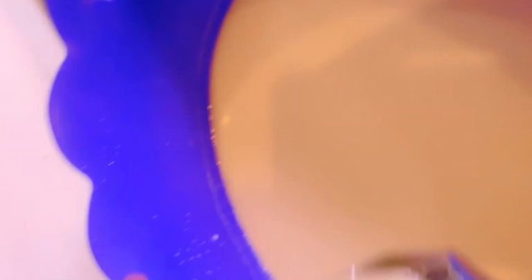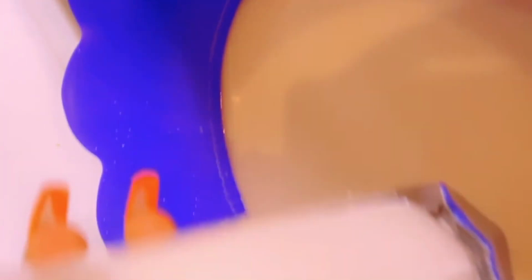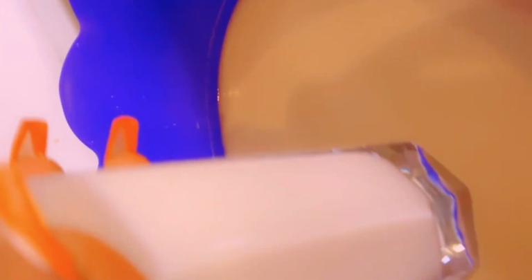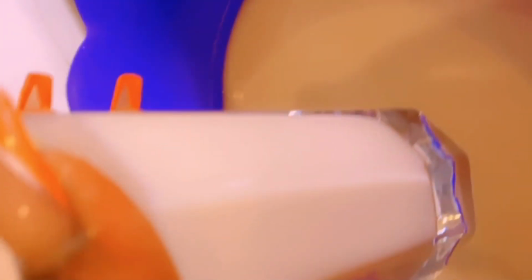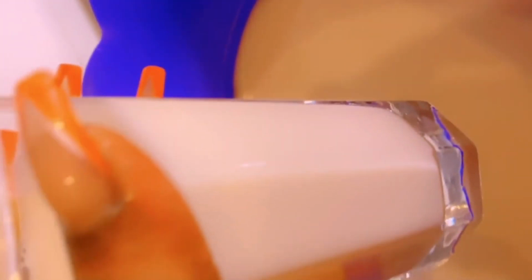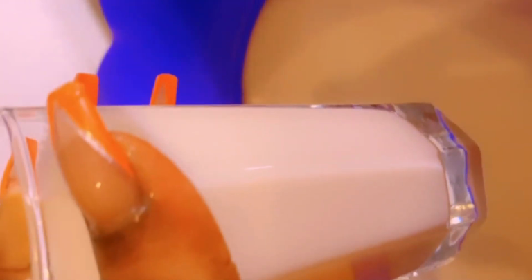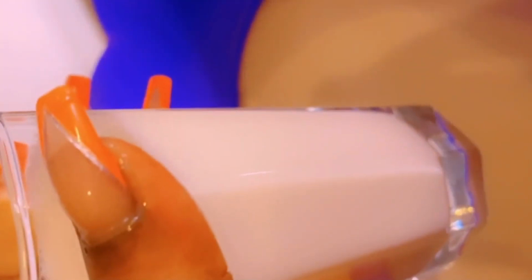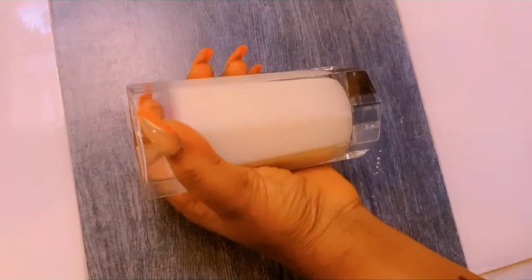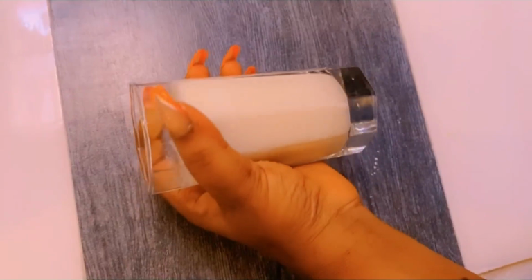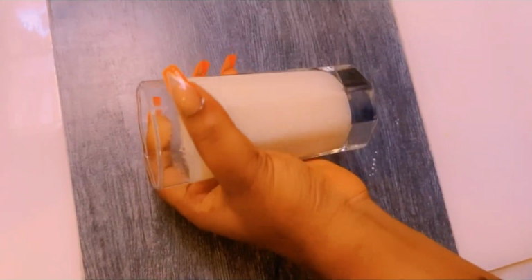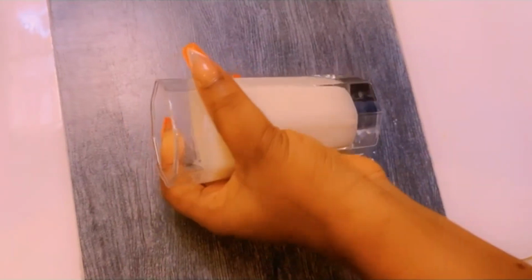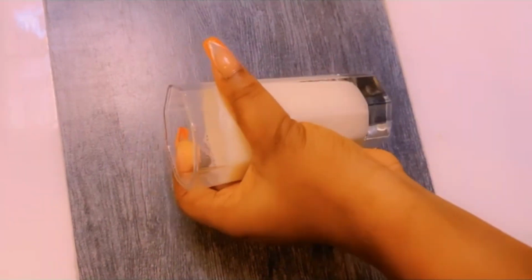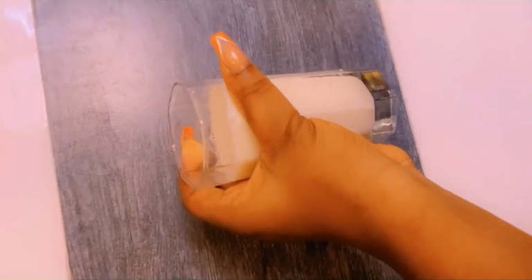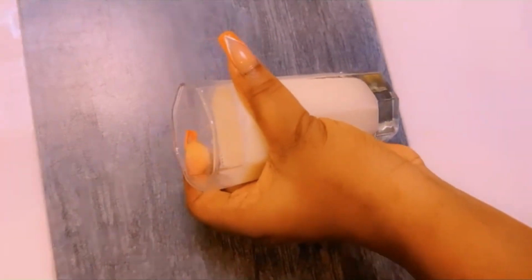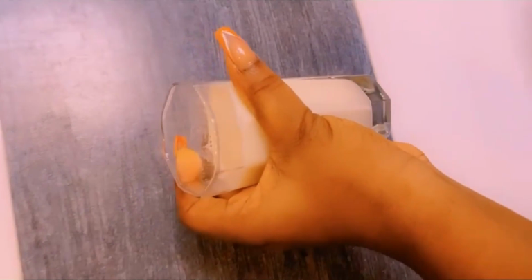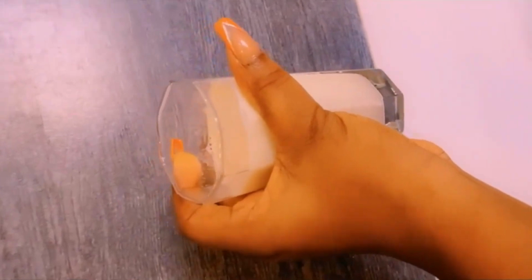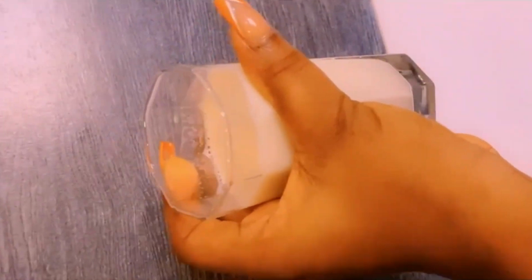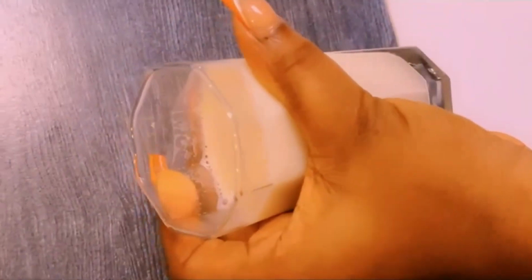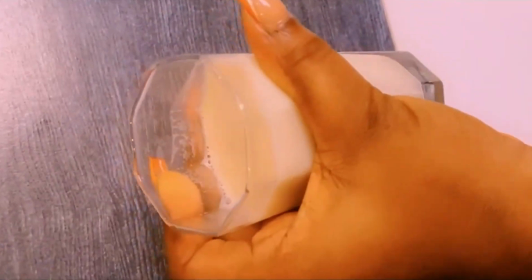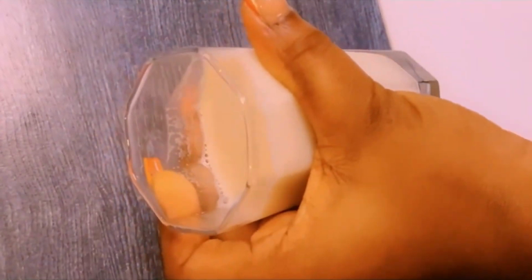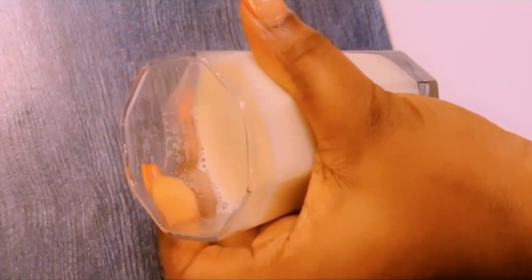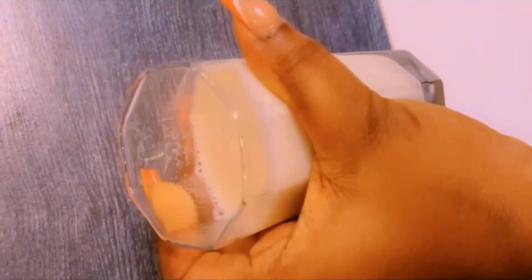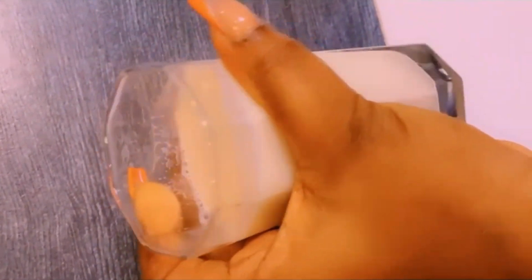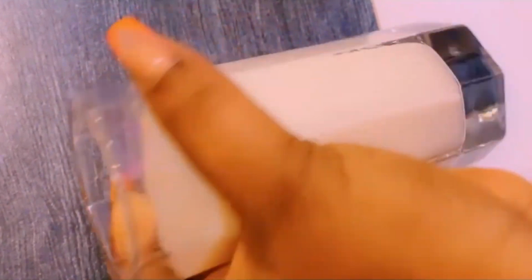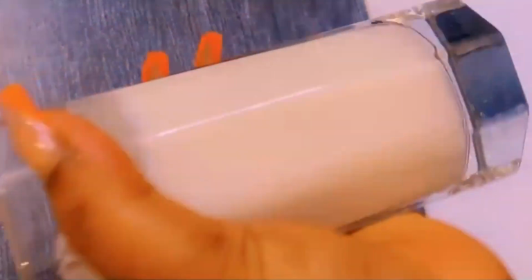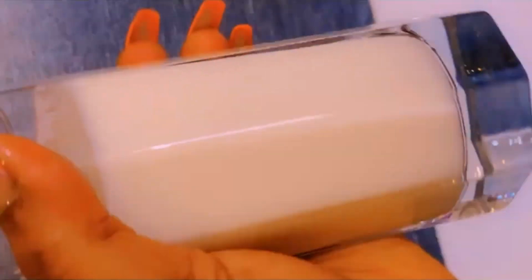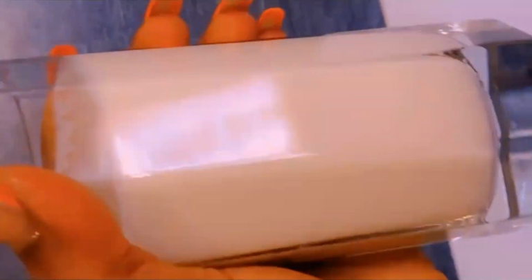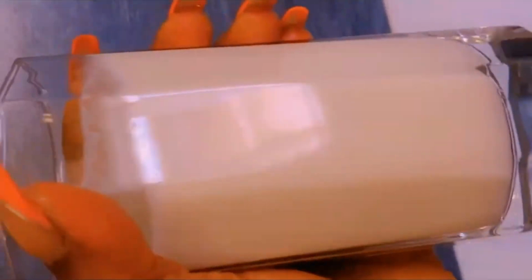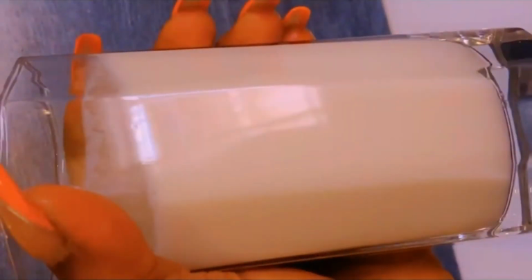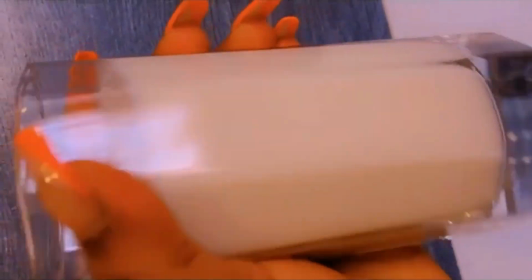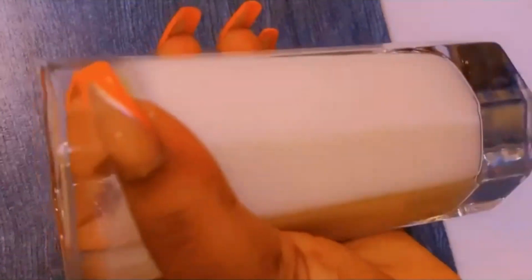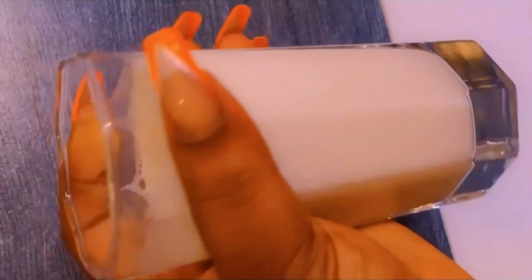This is how our tiger nut drink looks like. Please give this video a thumbs up, subscribe to my YouTube channel, and see you guys in my next video. Bye!